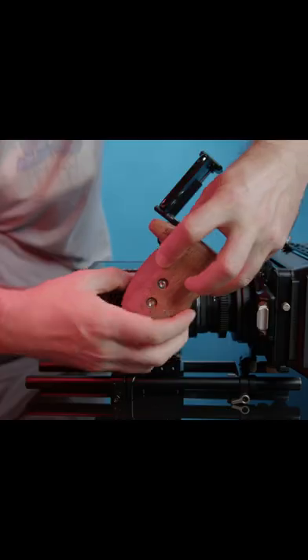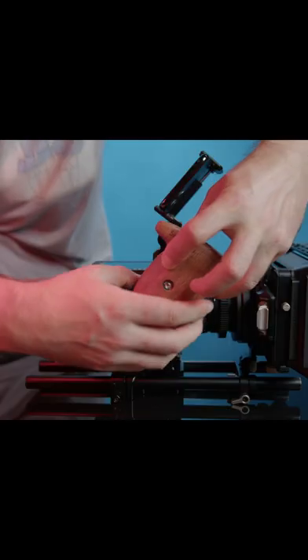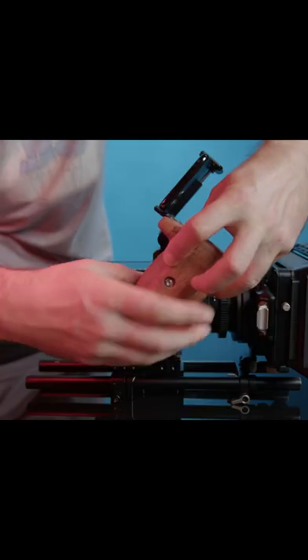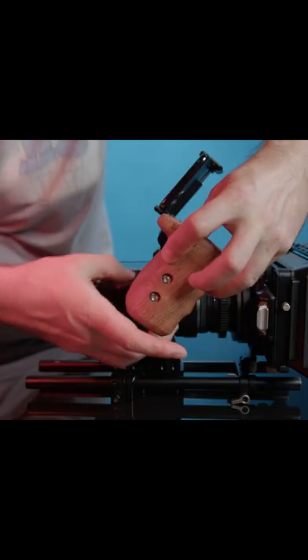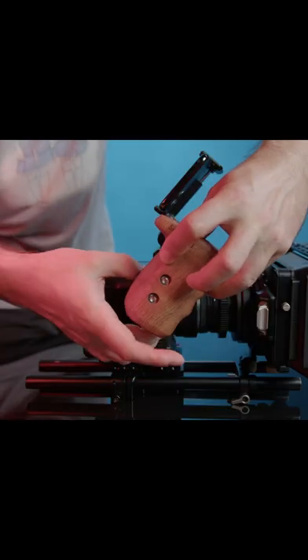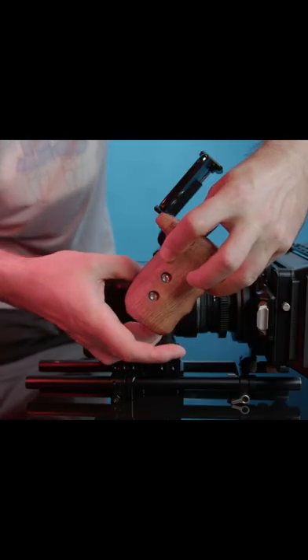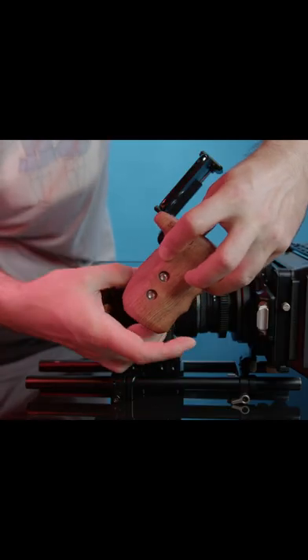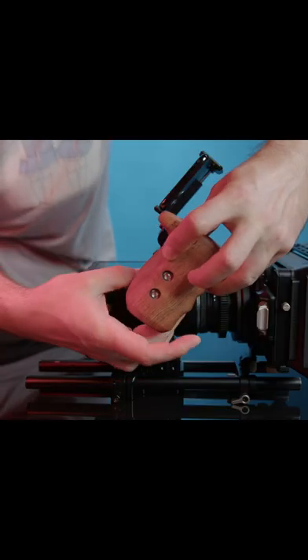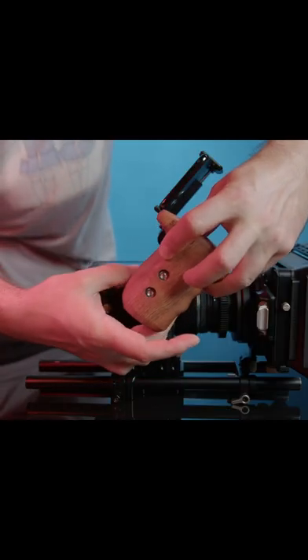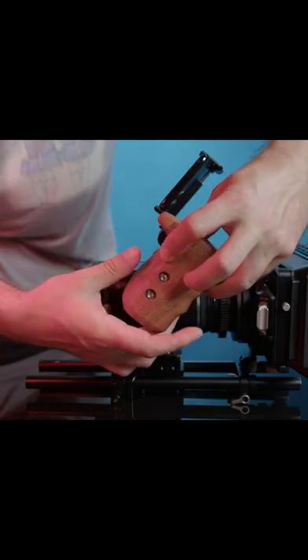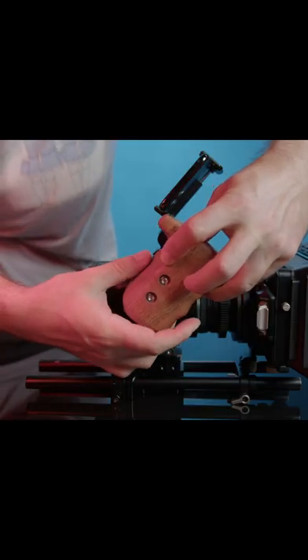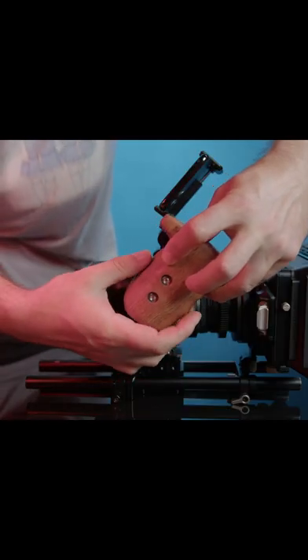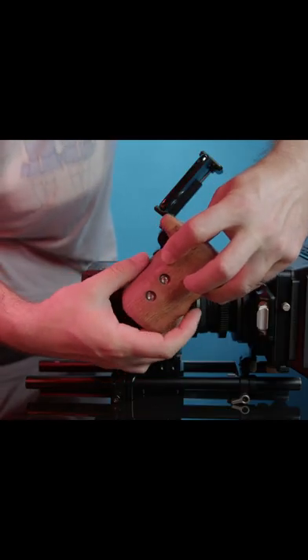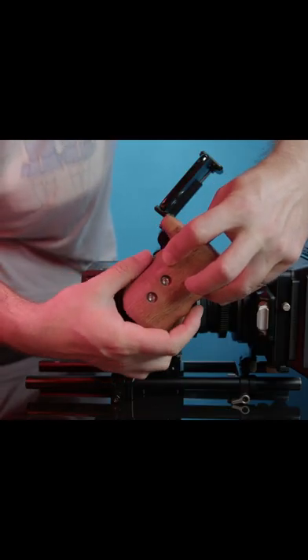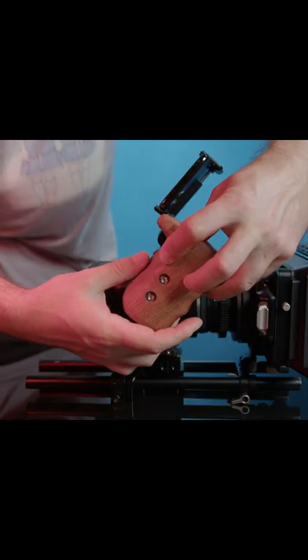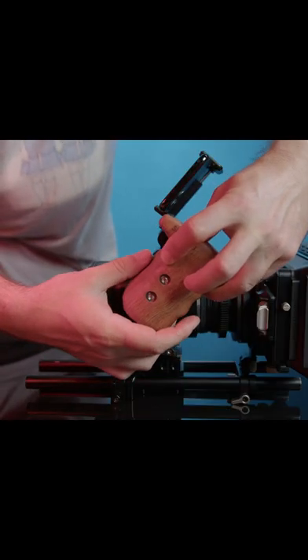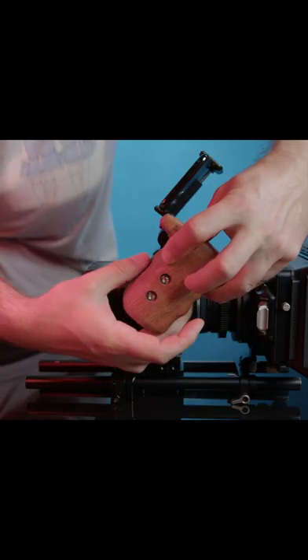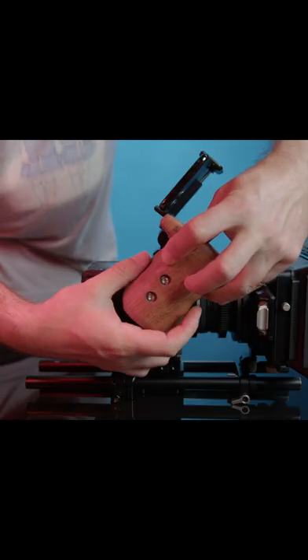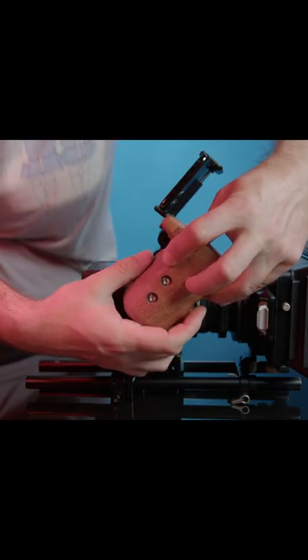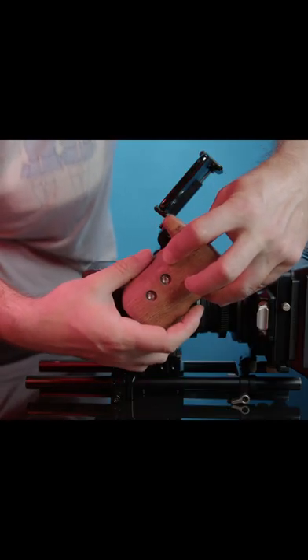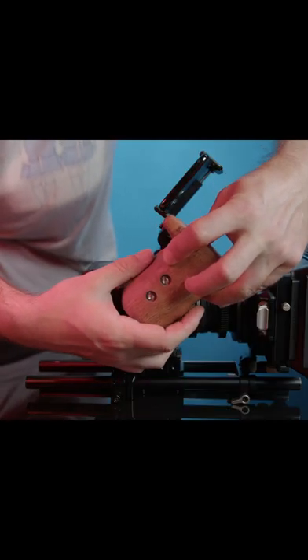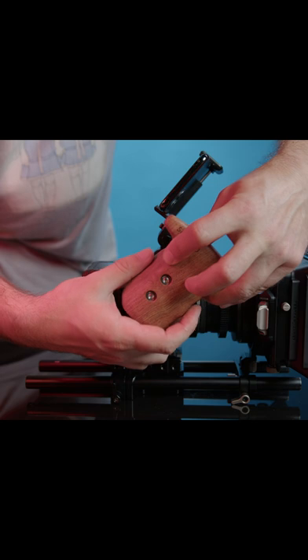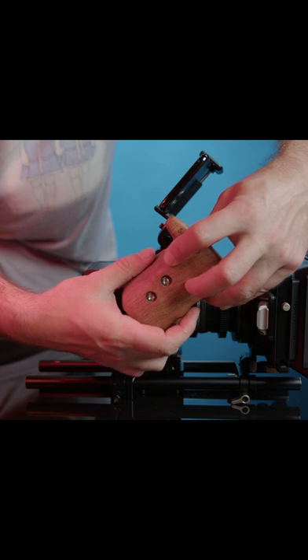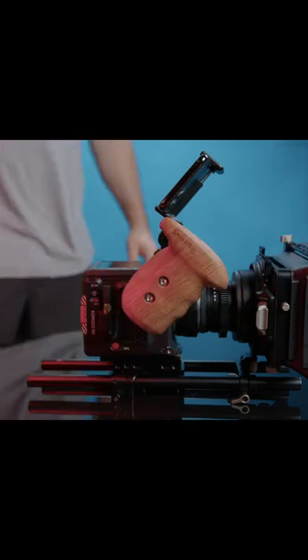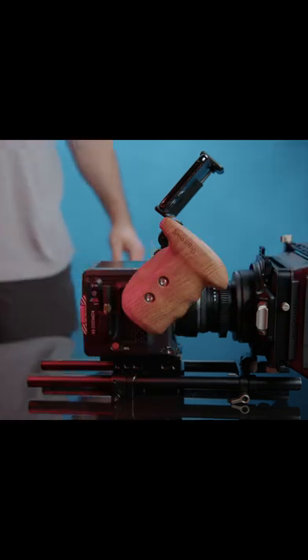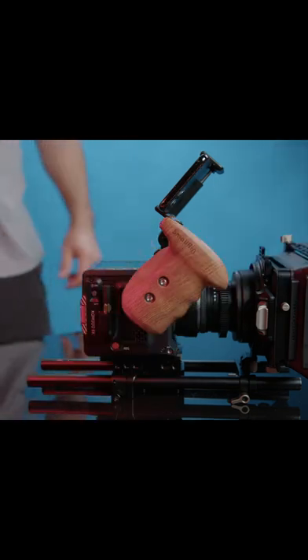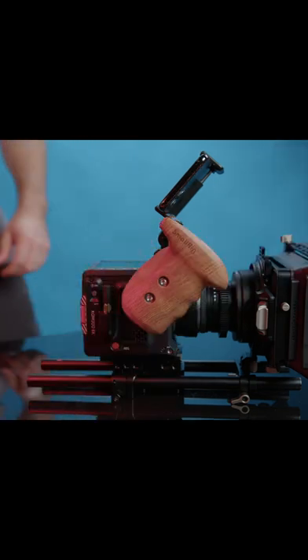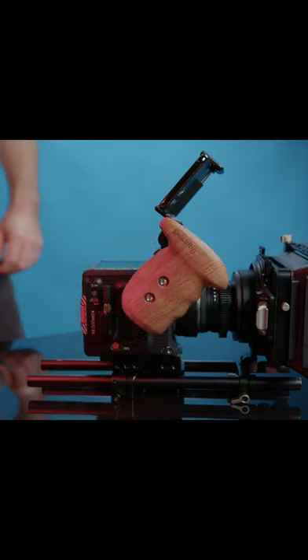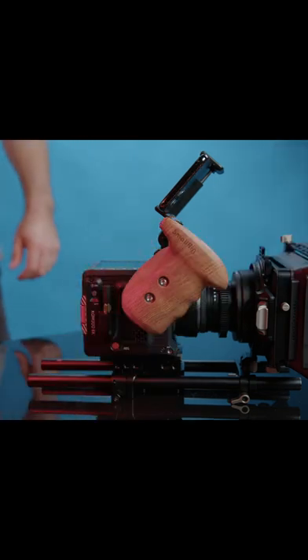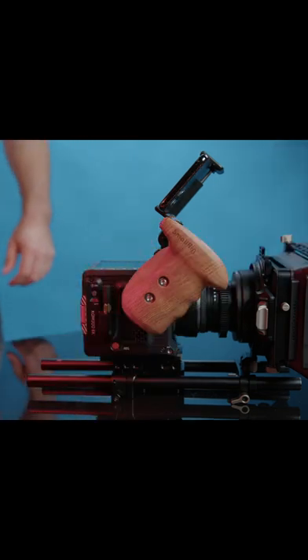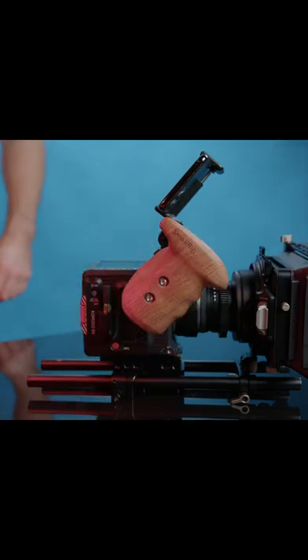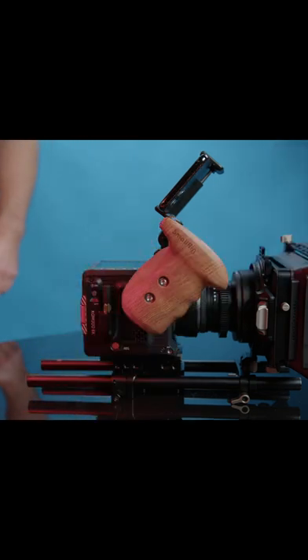A much more affordable side handle without a record button is the SmallRig with the RE rosette mount. This is only $98.